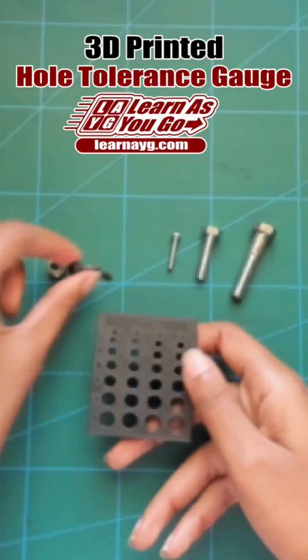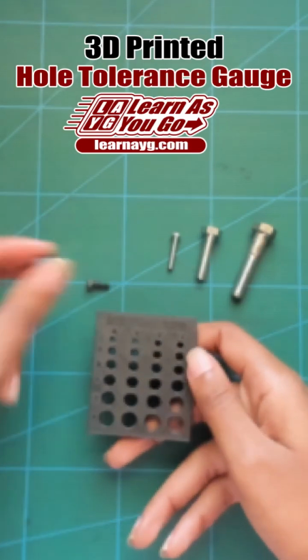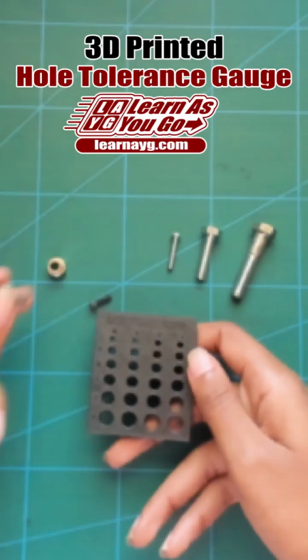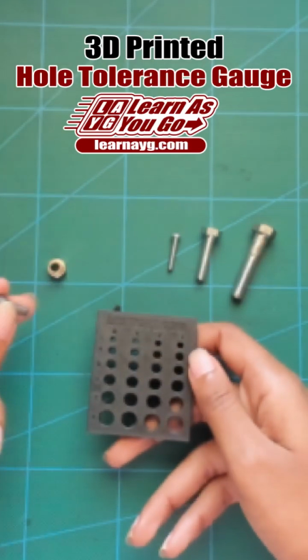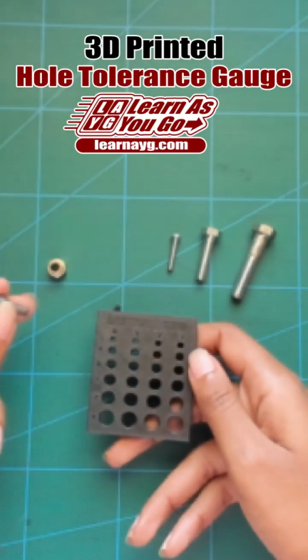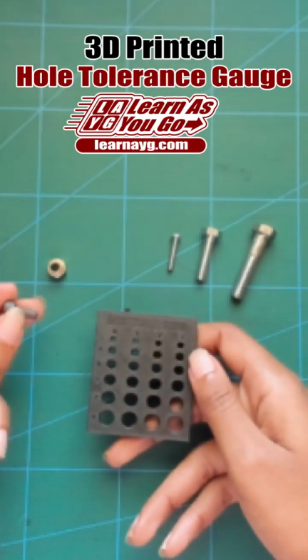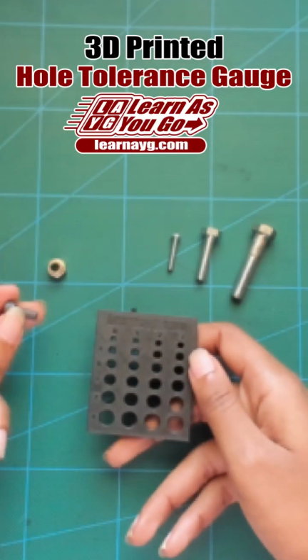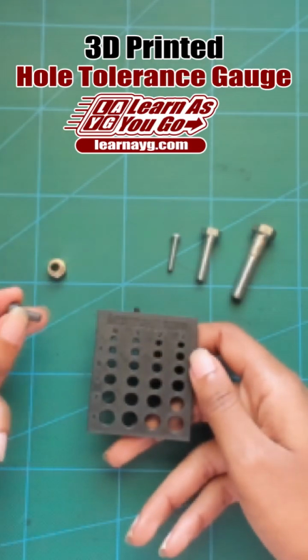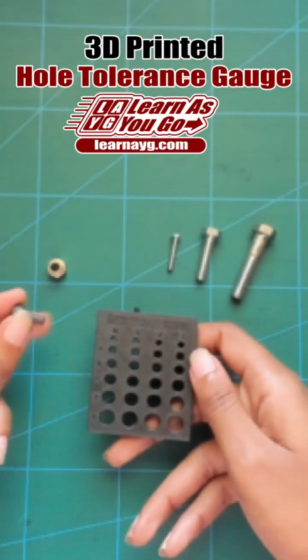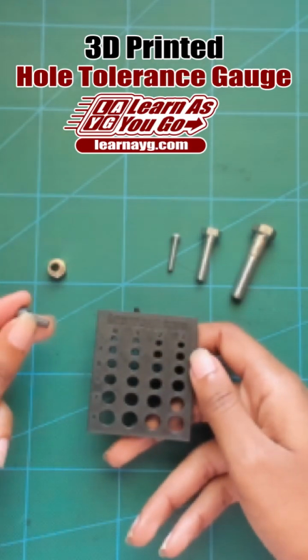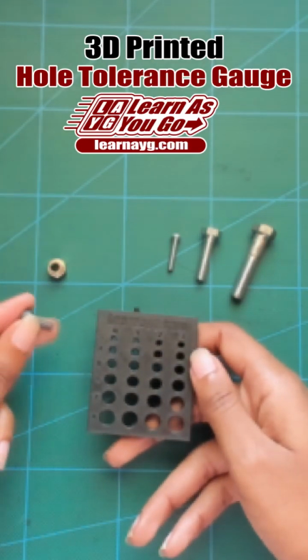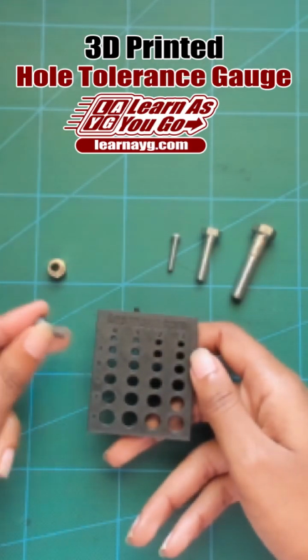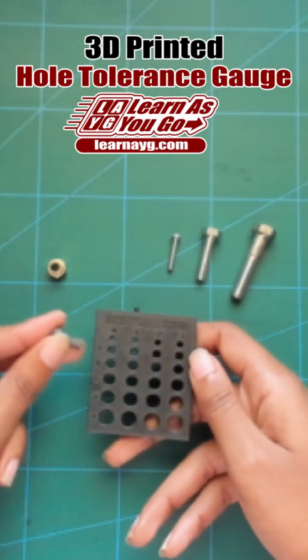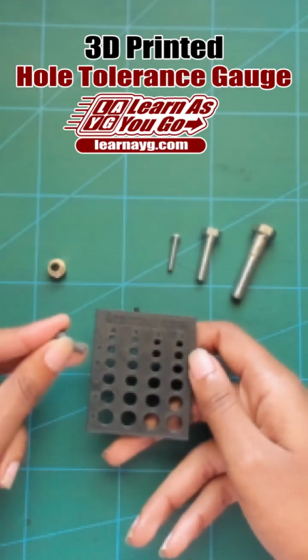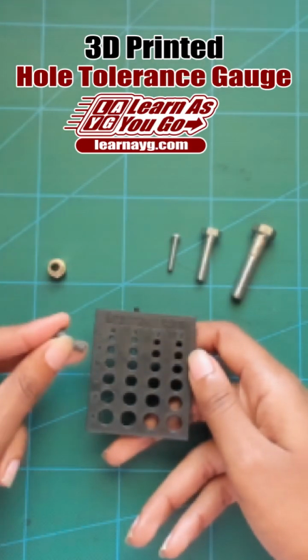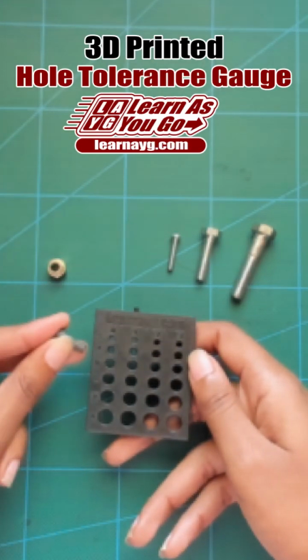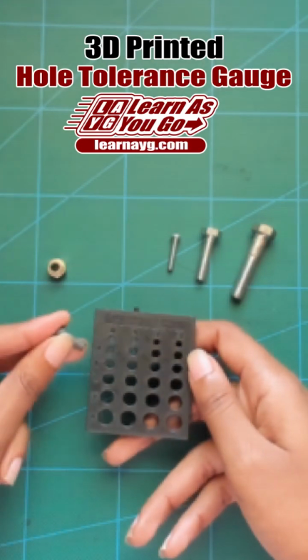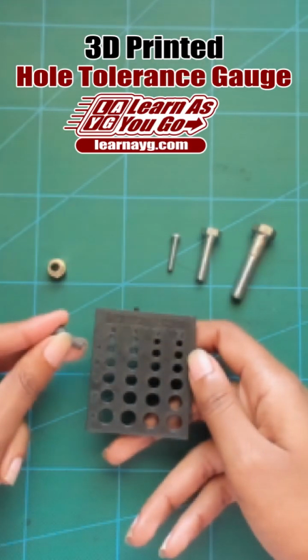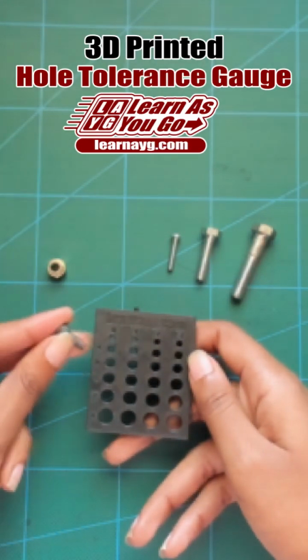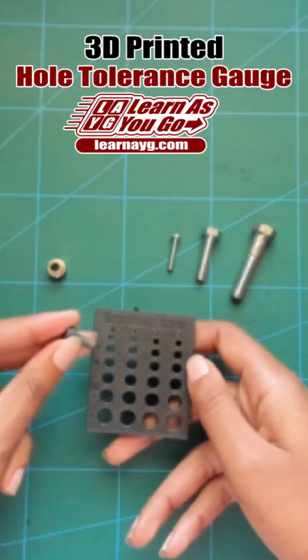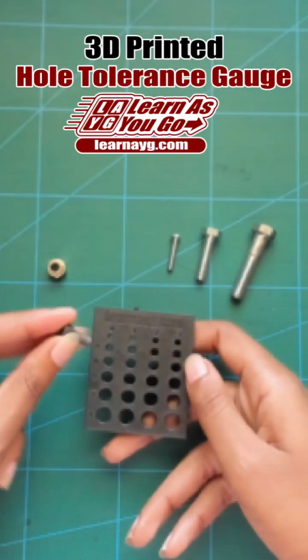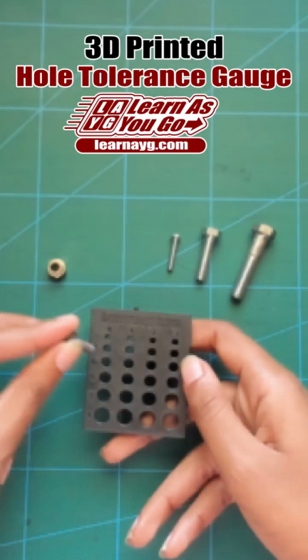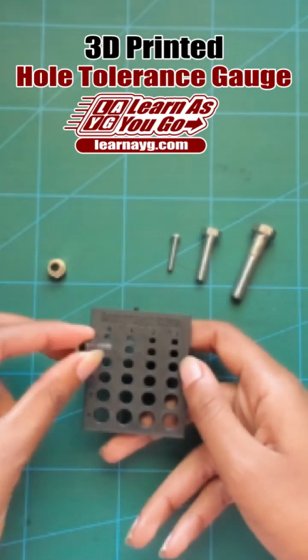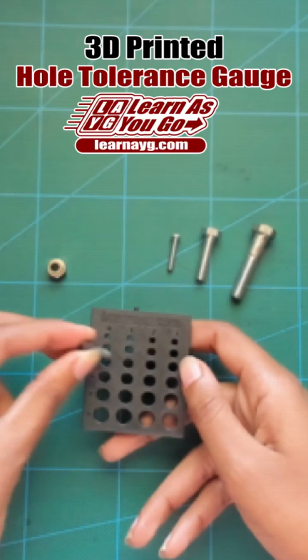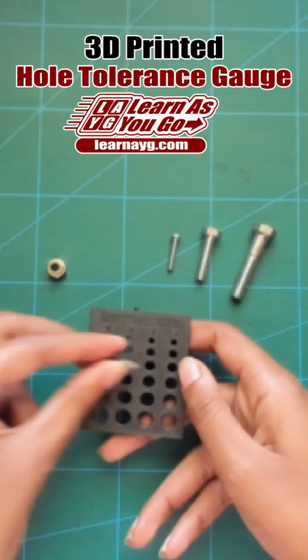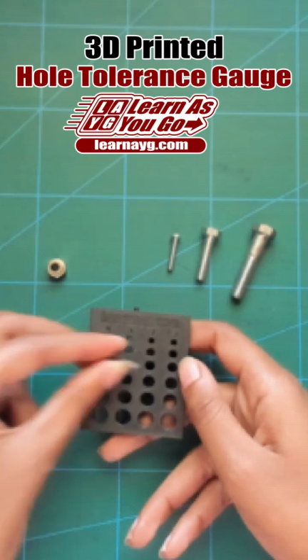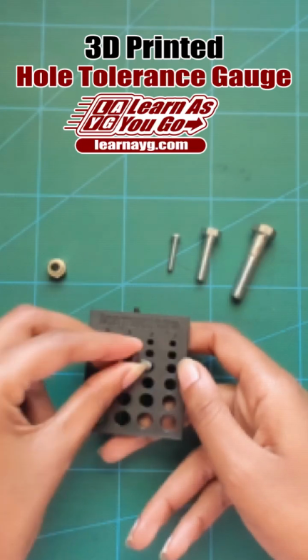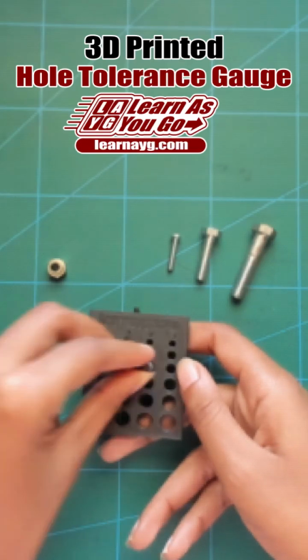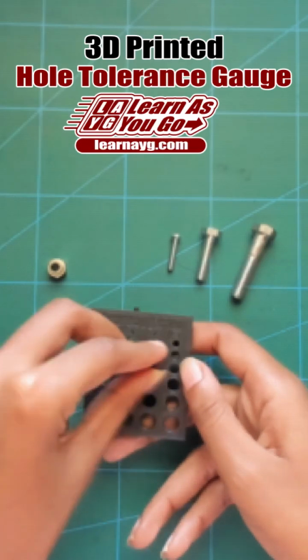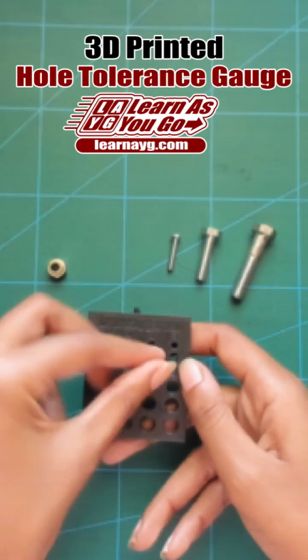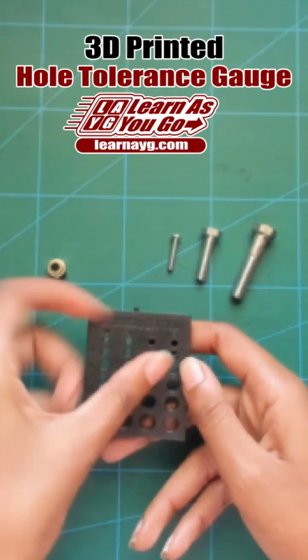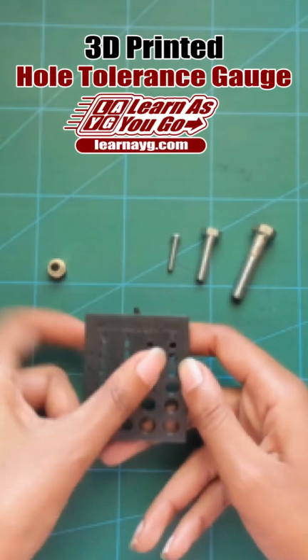I can do the same with this M5 screw, which I already know fits in the 5.2mm hole.